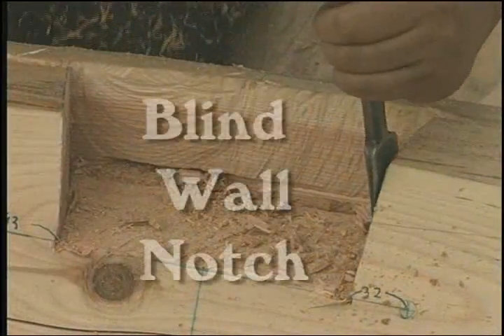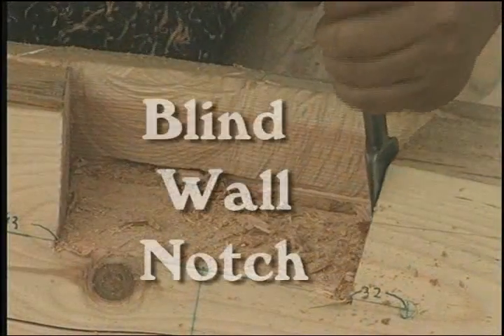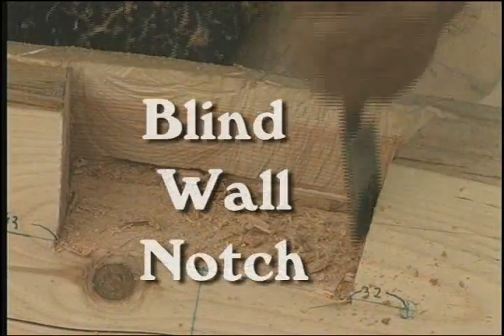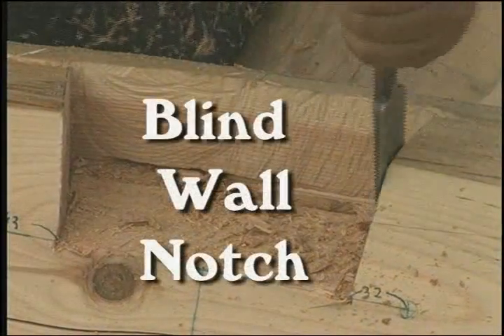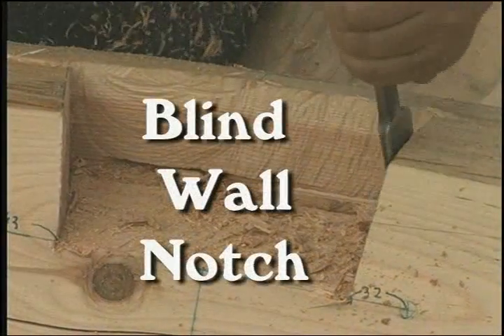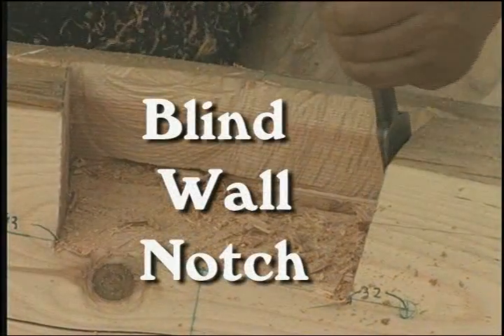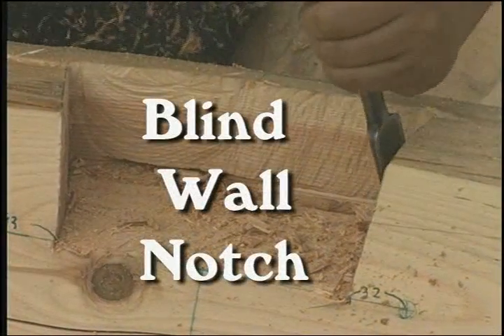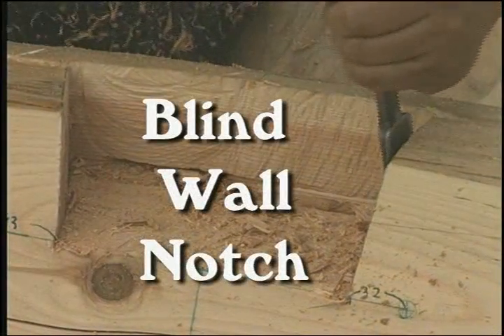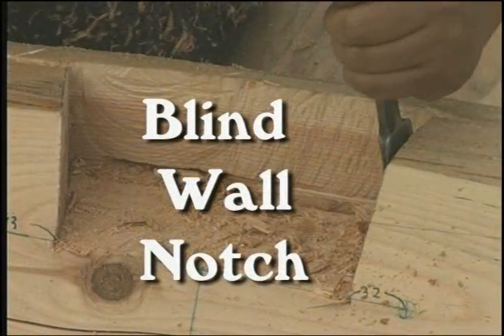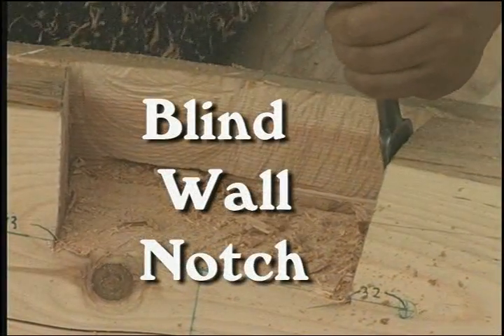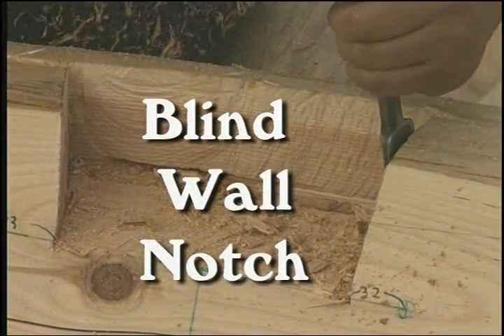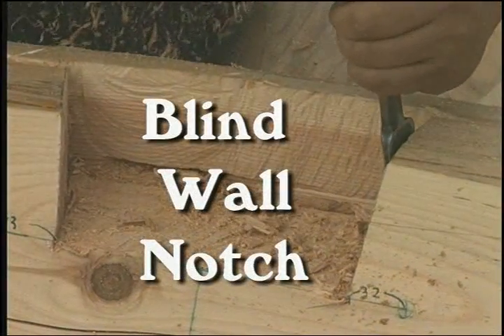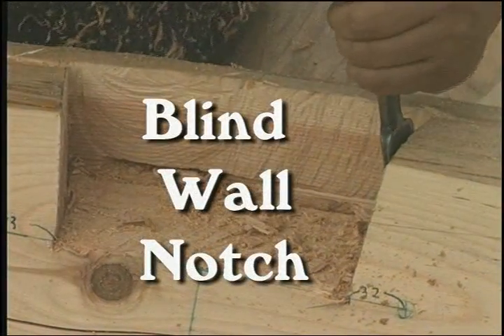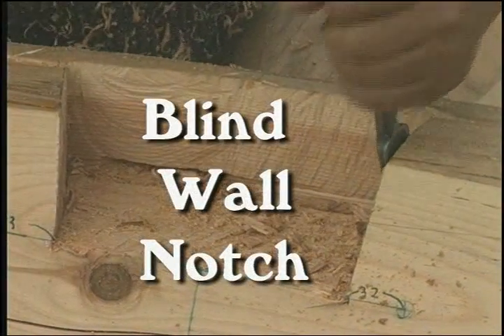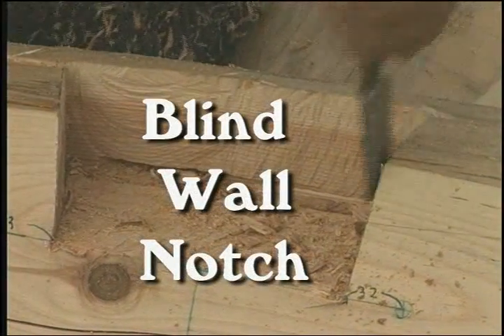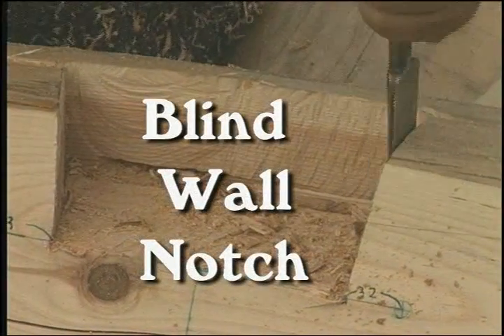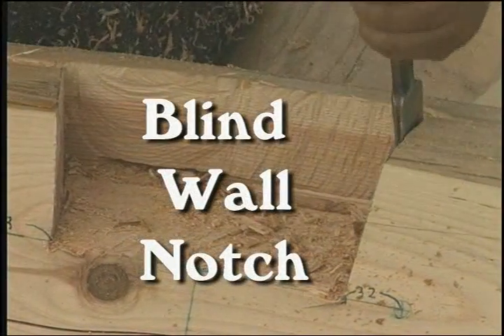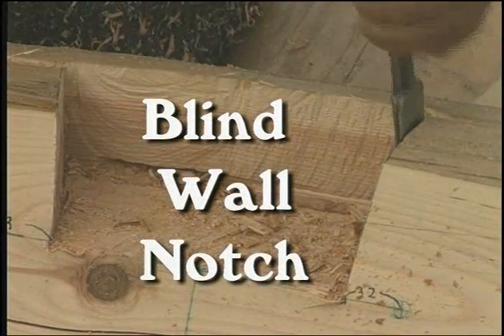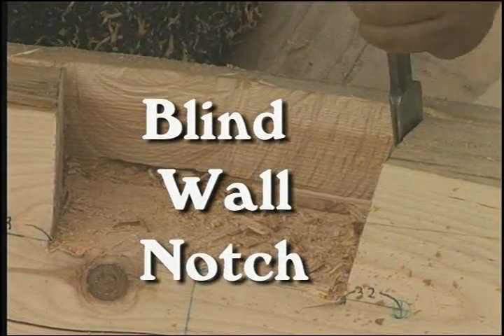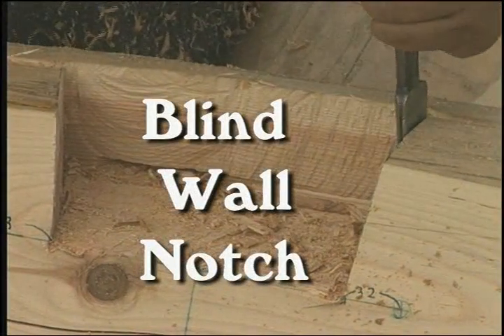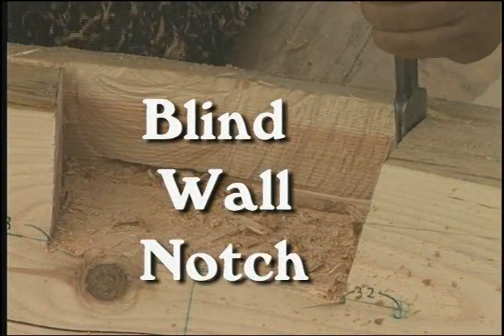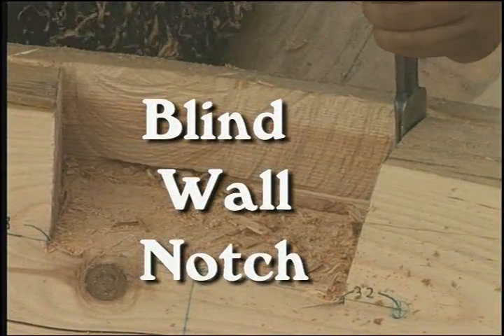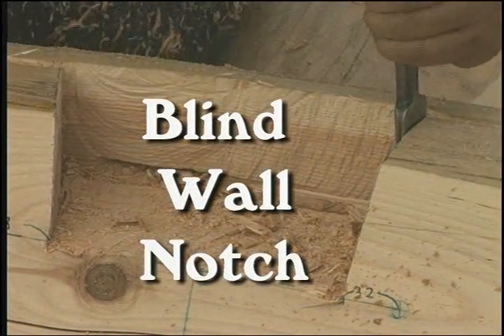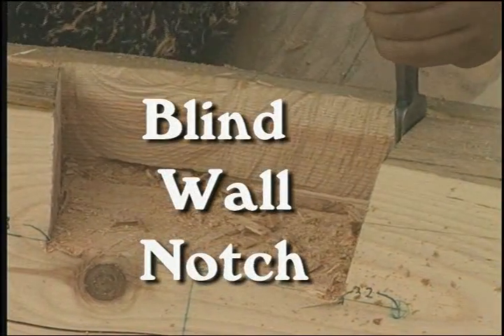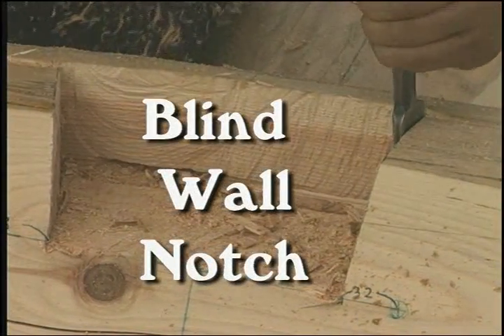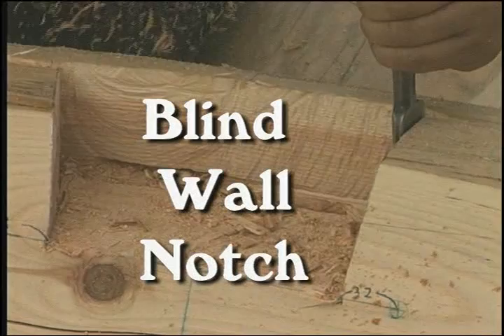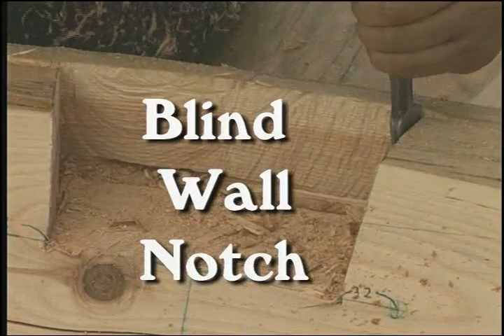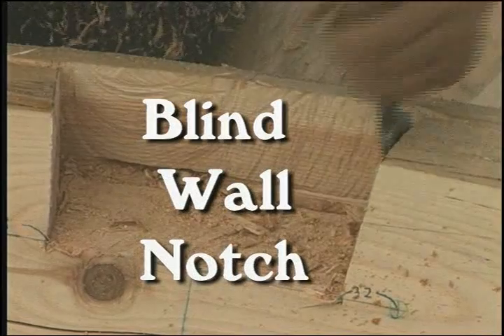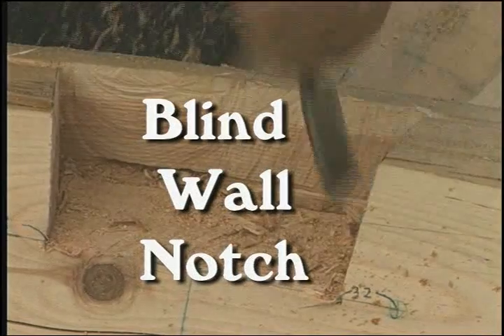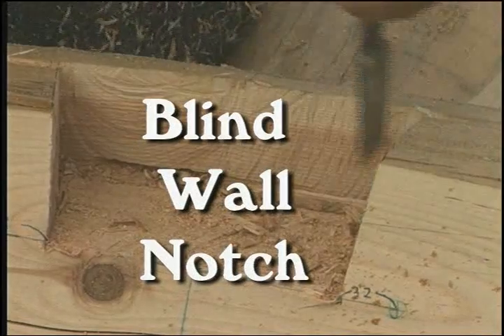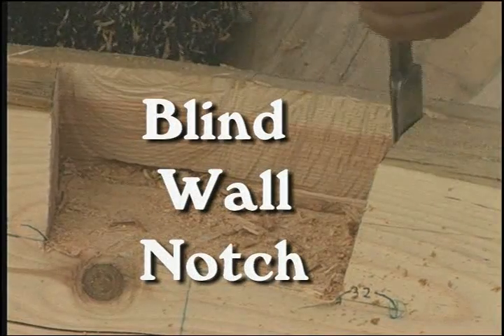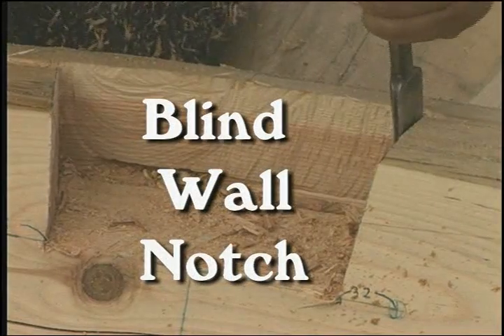A blind wall notch is most often used on interior walls.